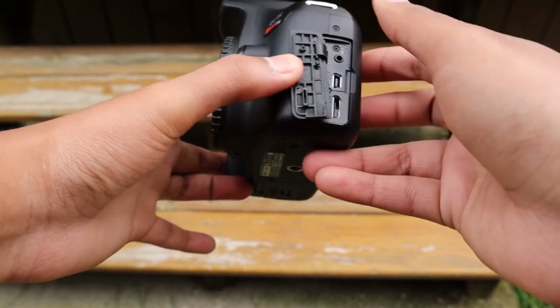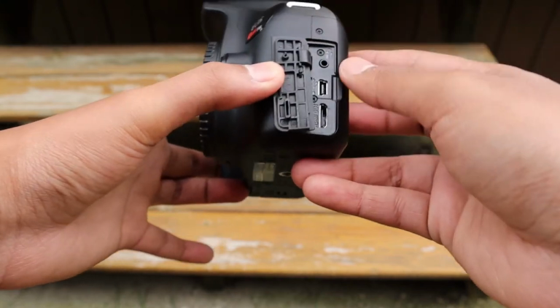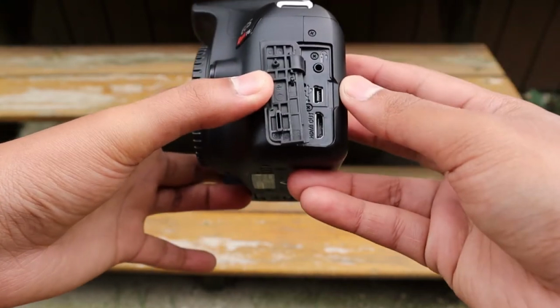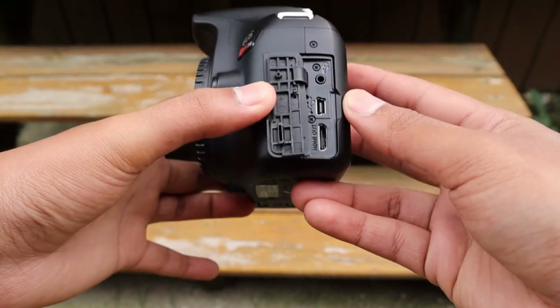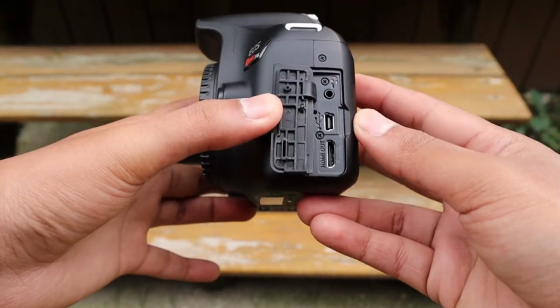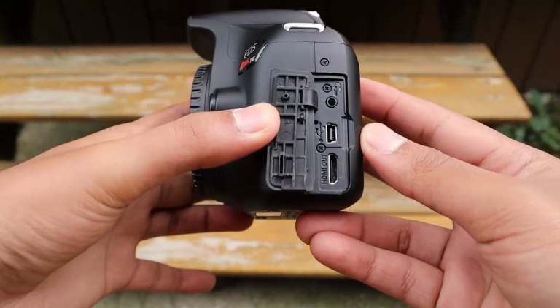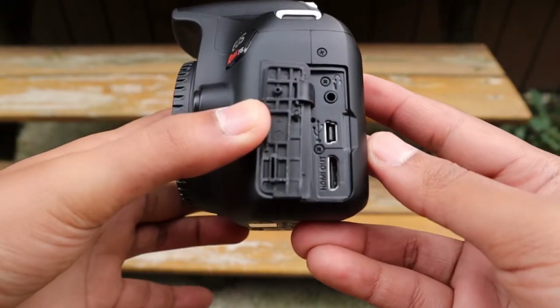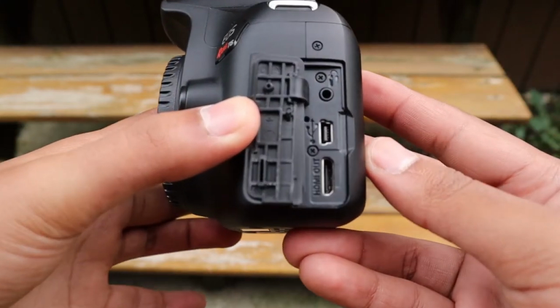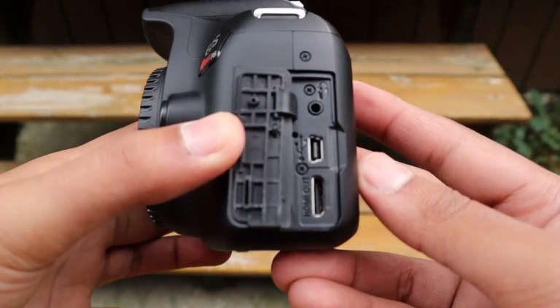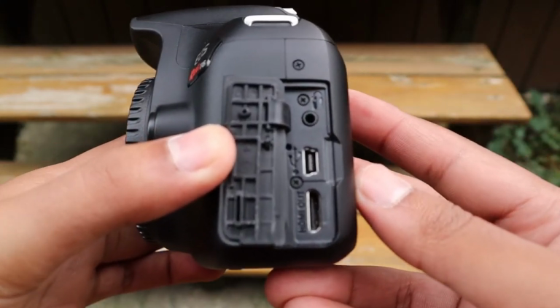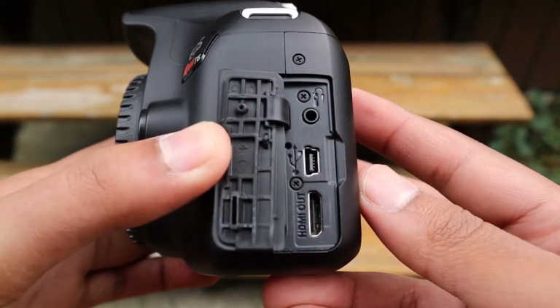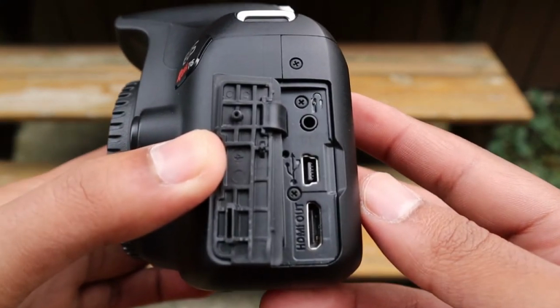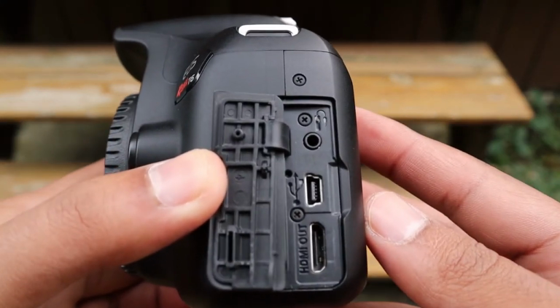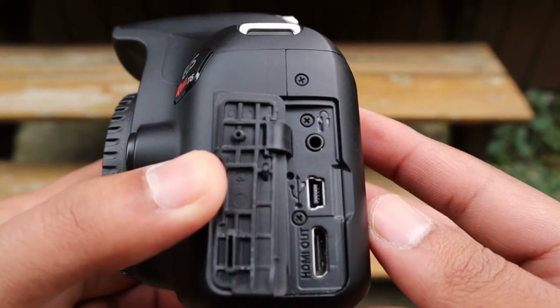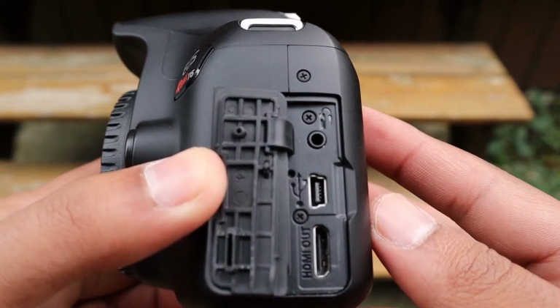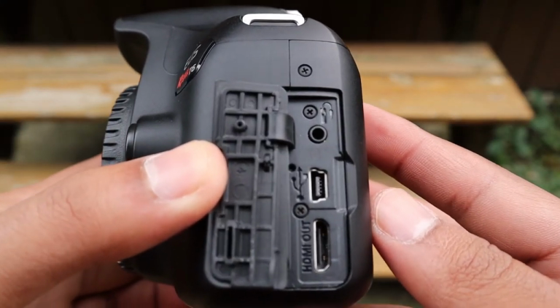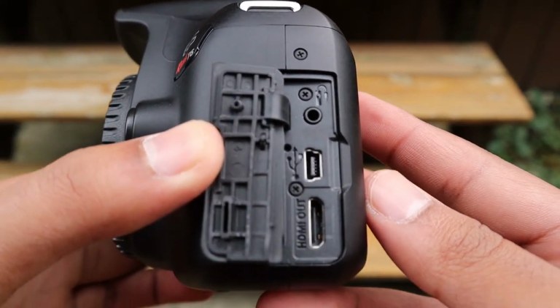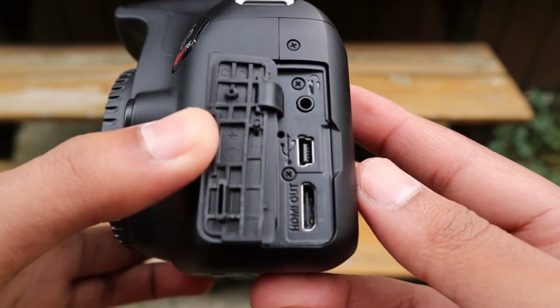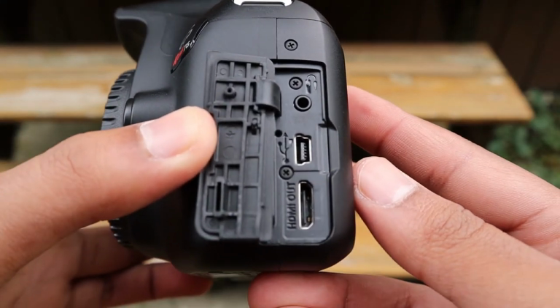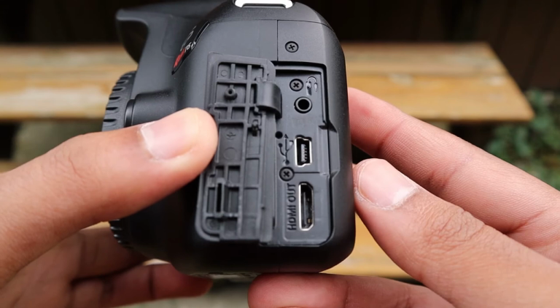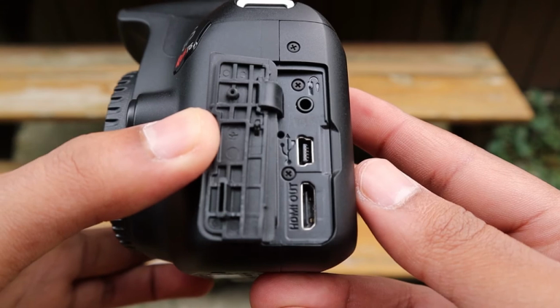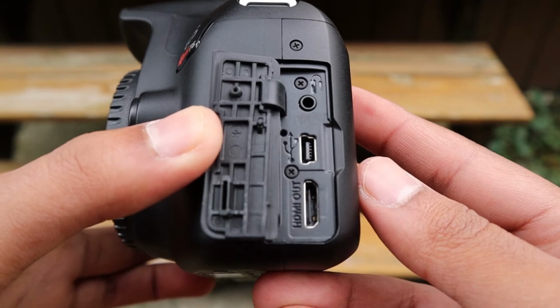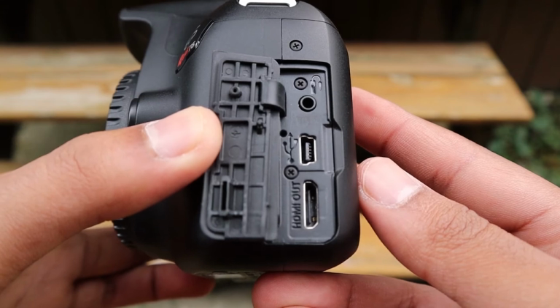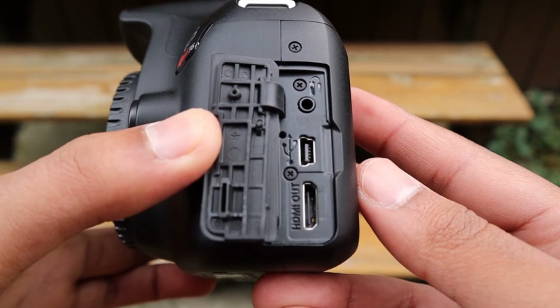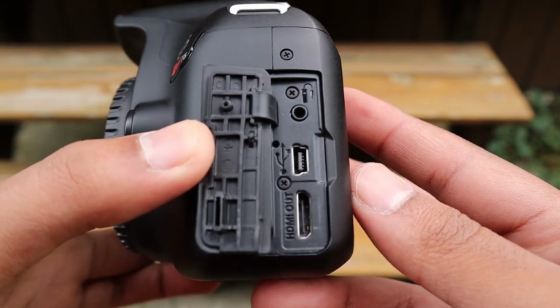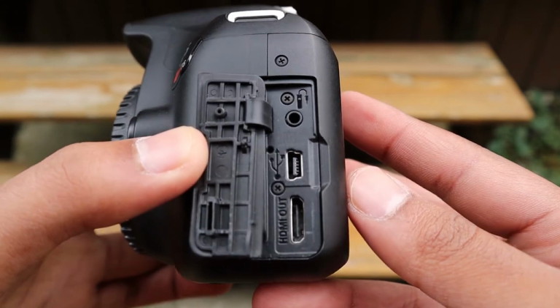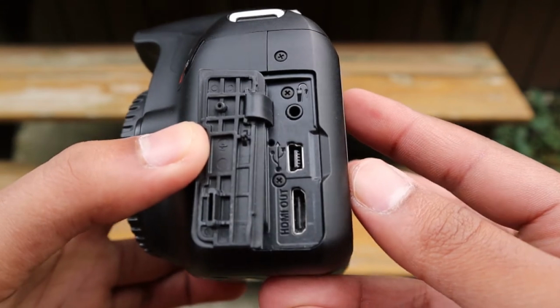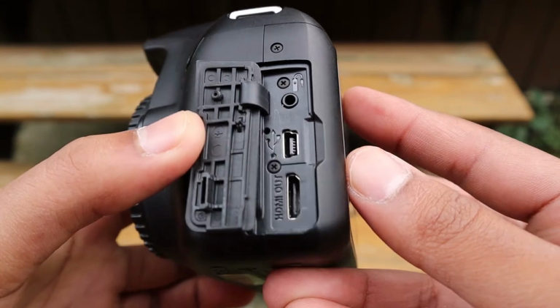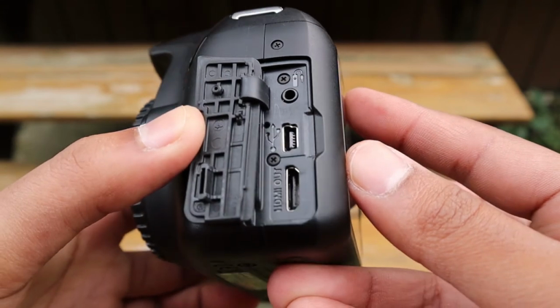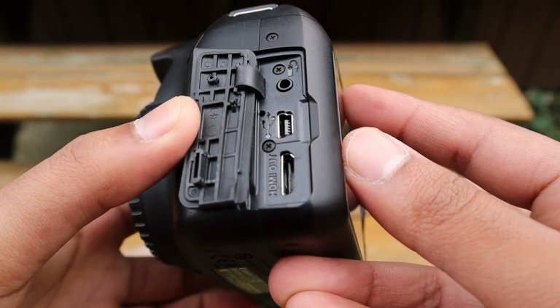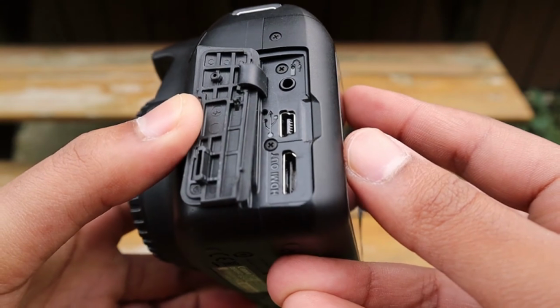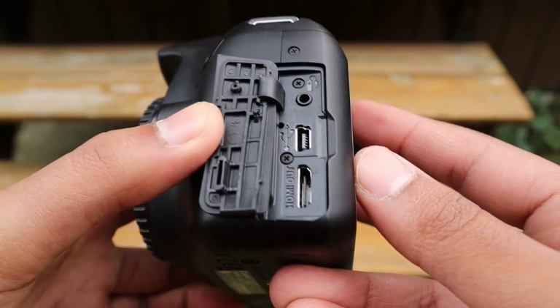This camera also has a mini USB port, an HDMI port, and you can also use an intervalometer with it.